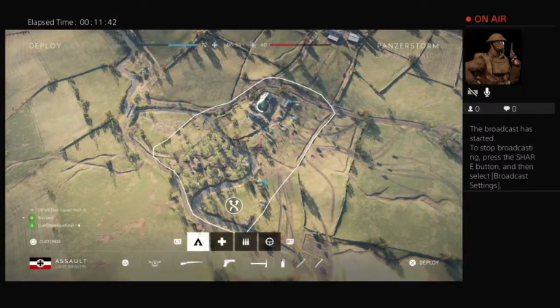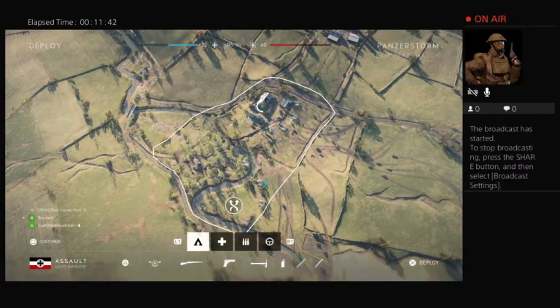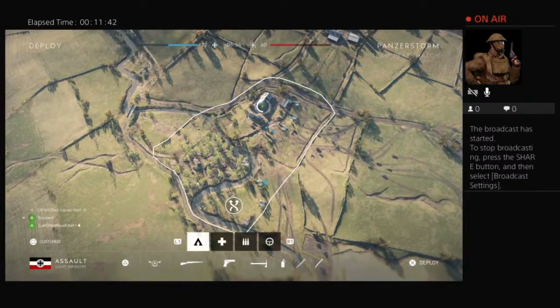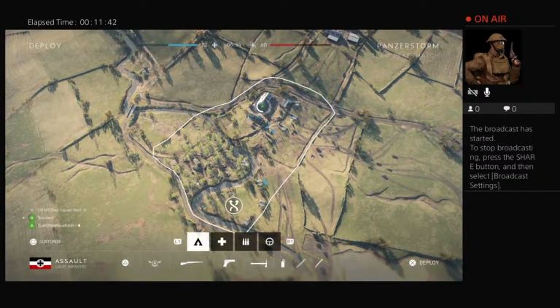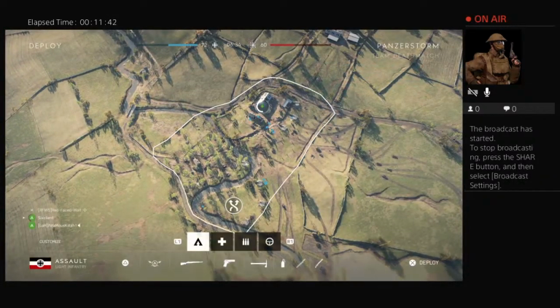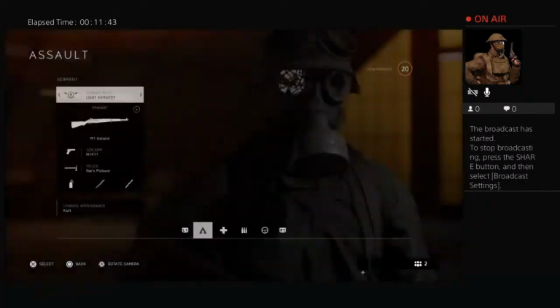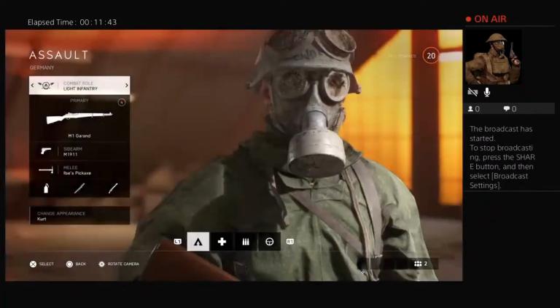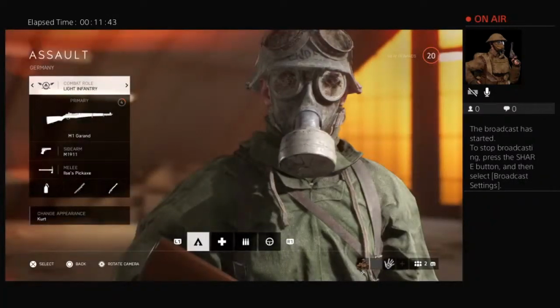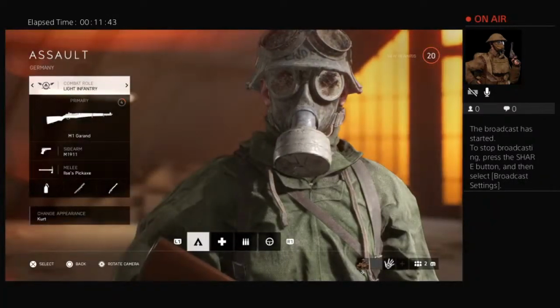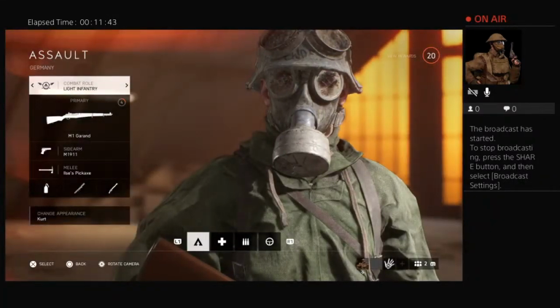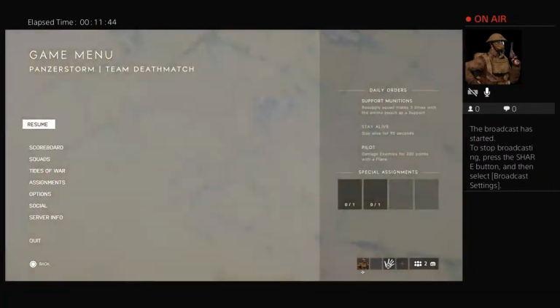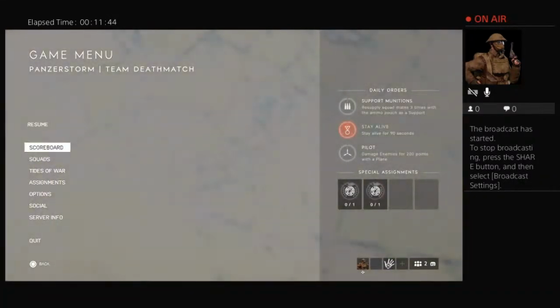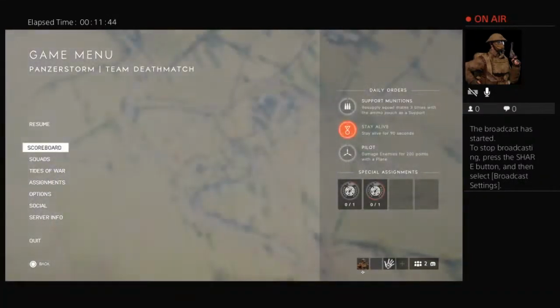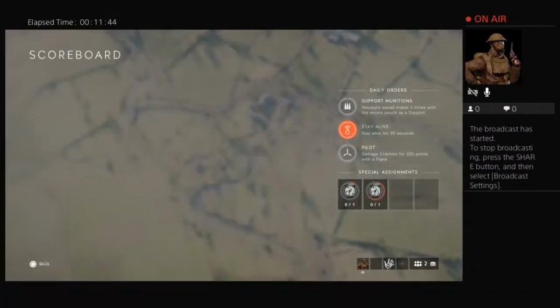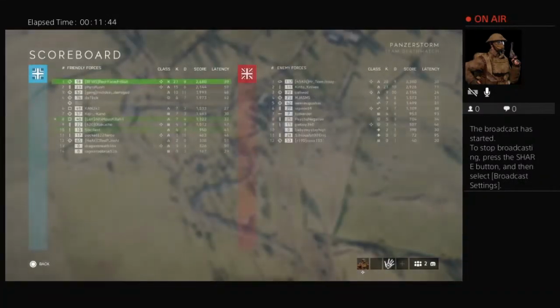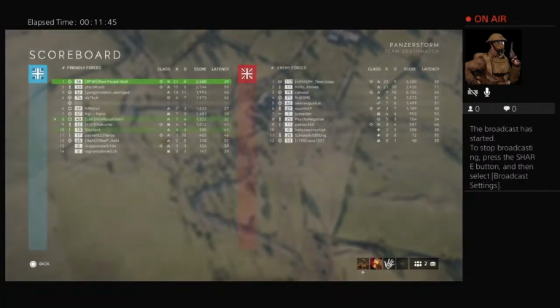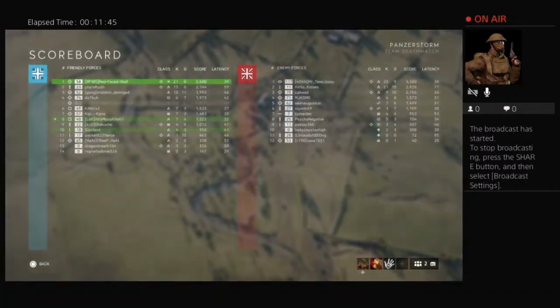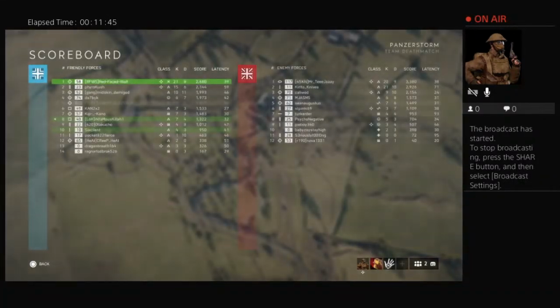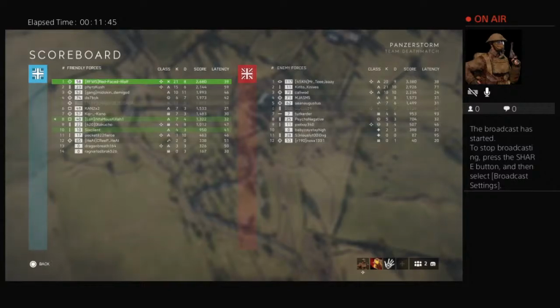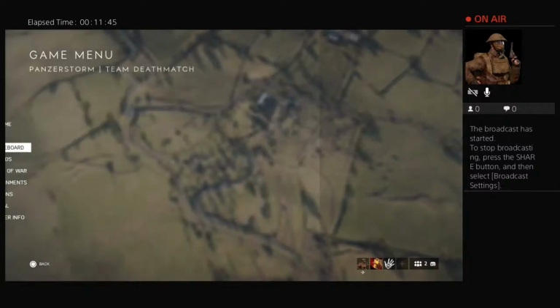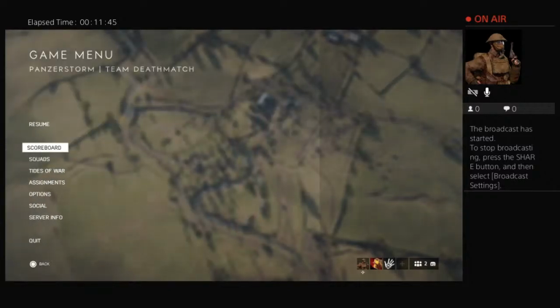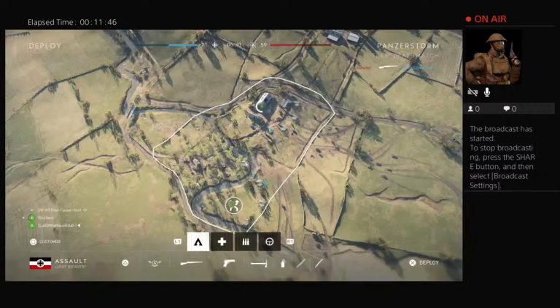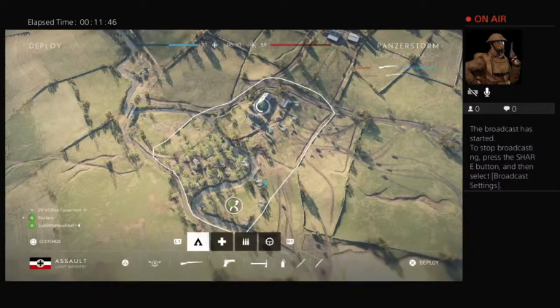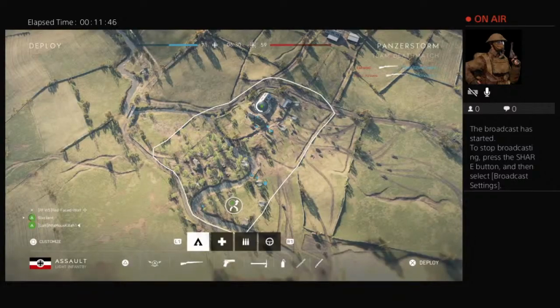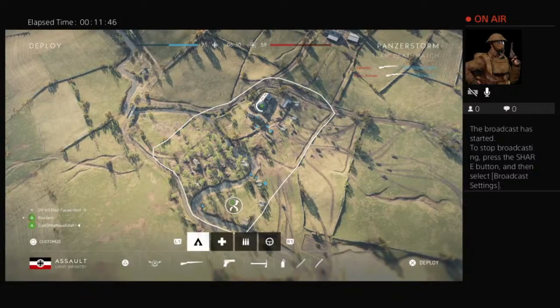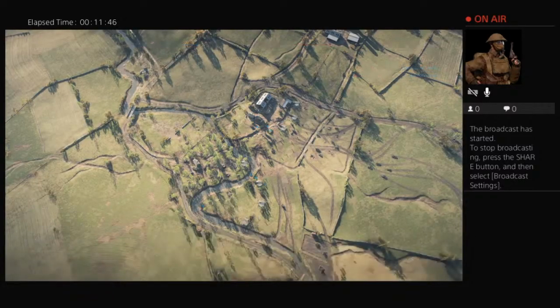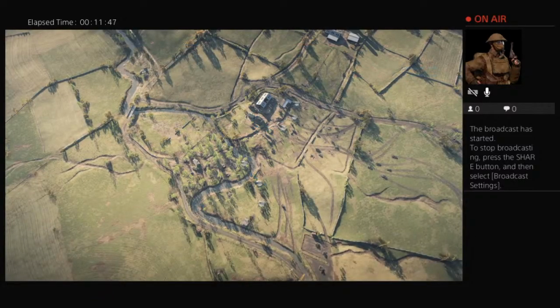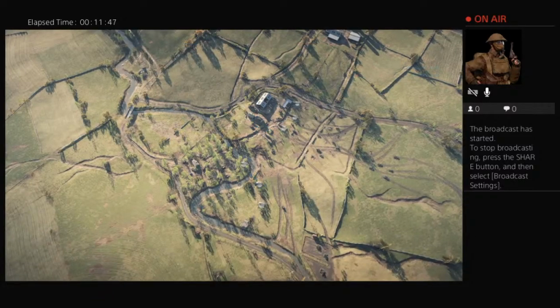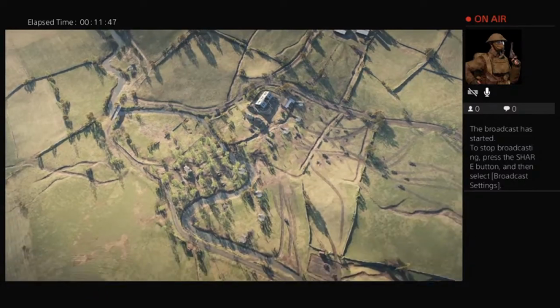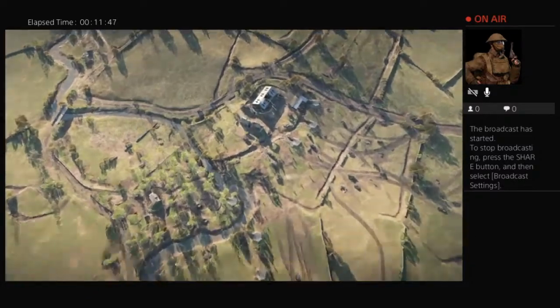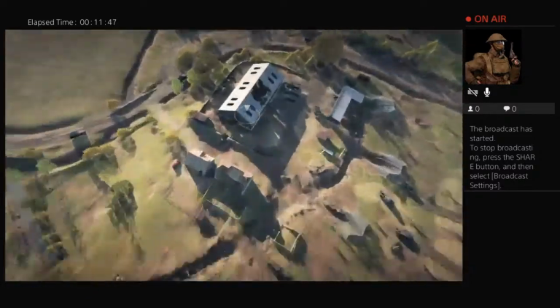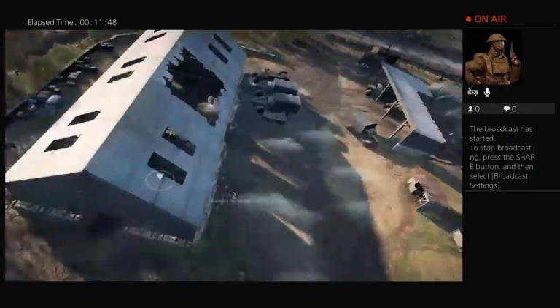Let's see what my score is so far. 21 and 8 - not bad, not bad at all.